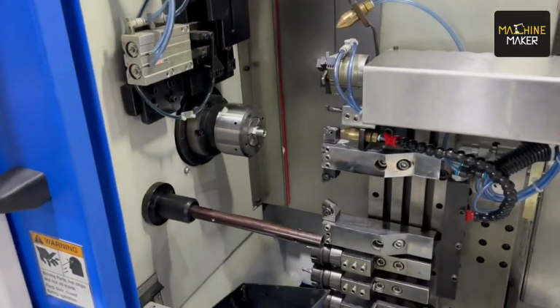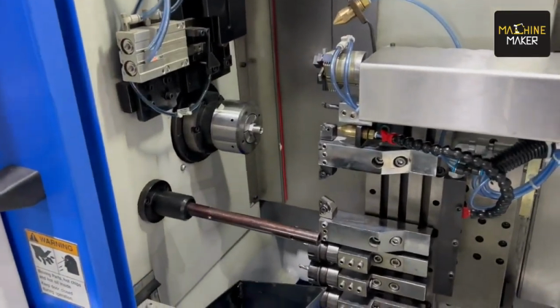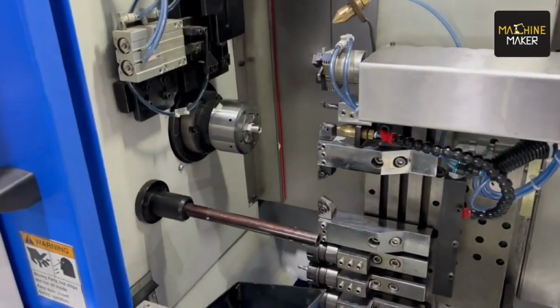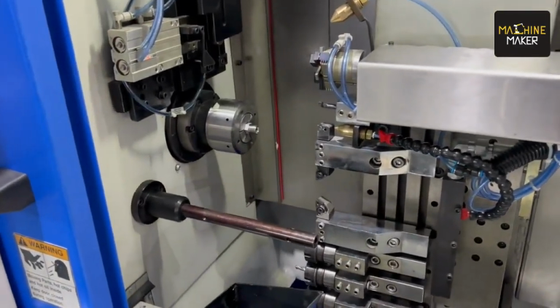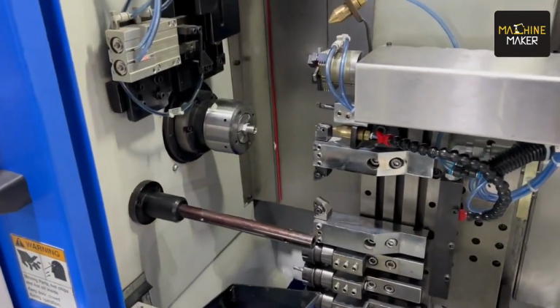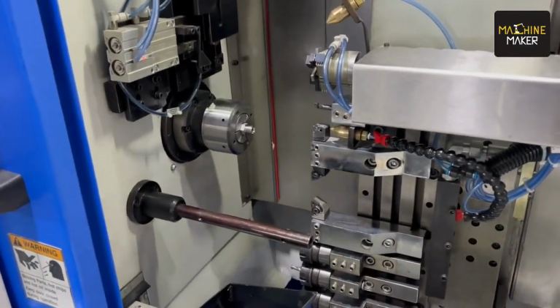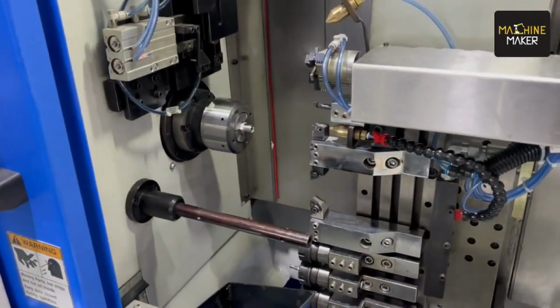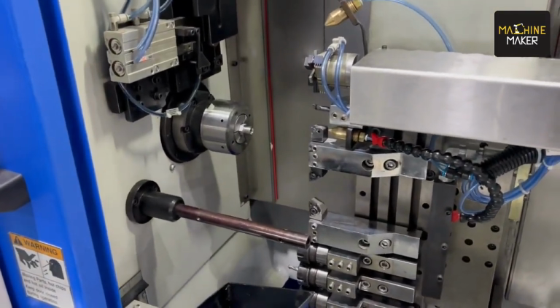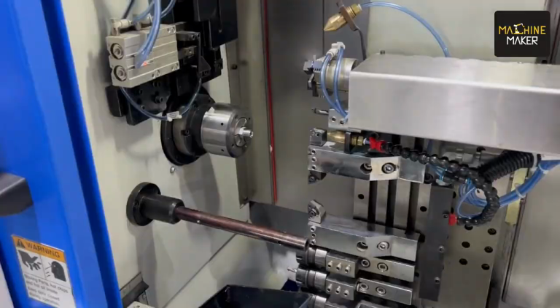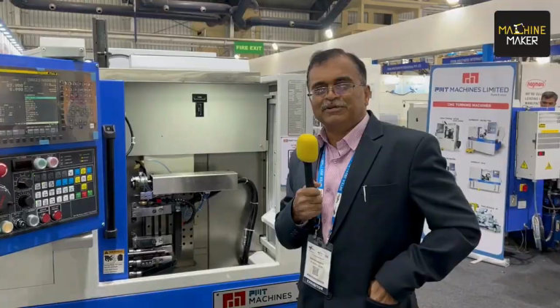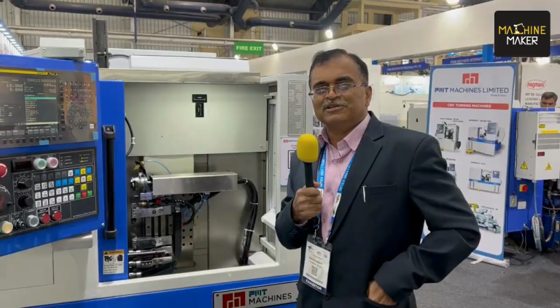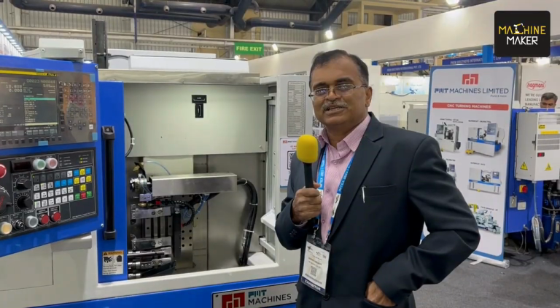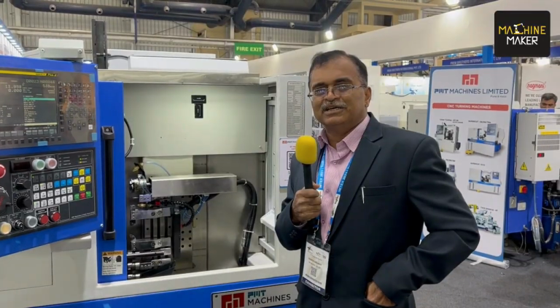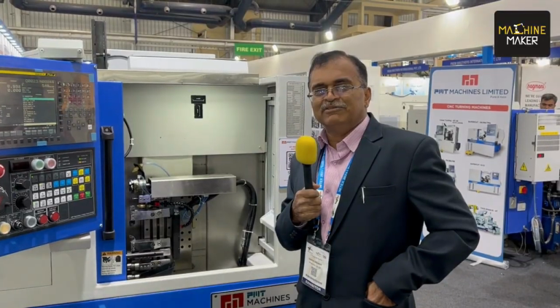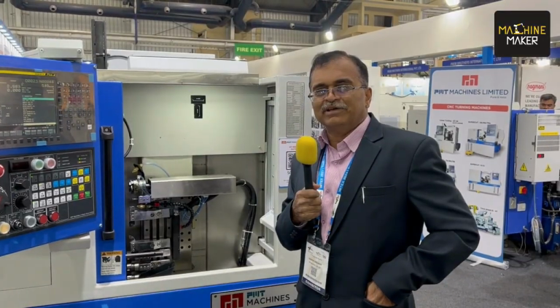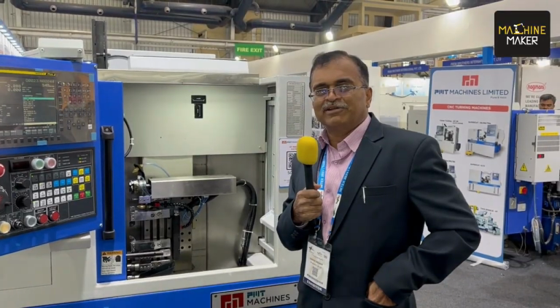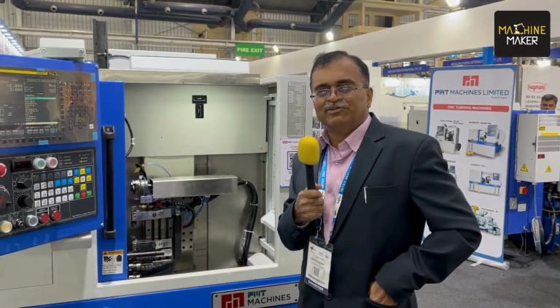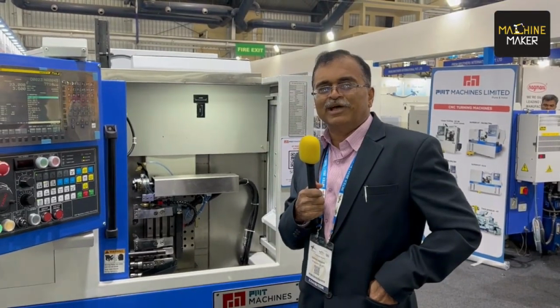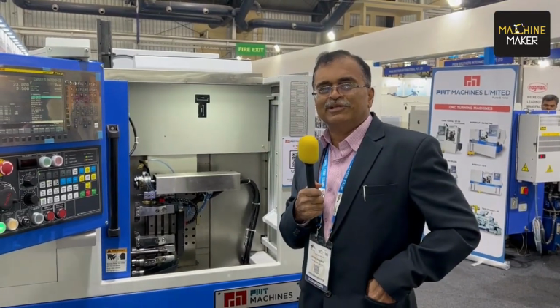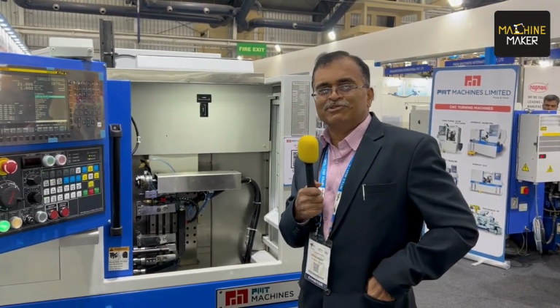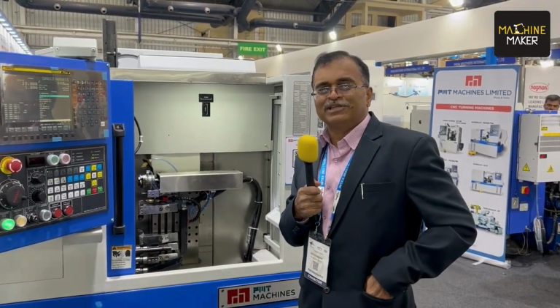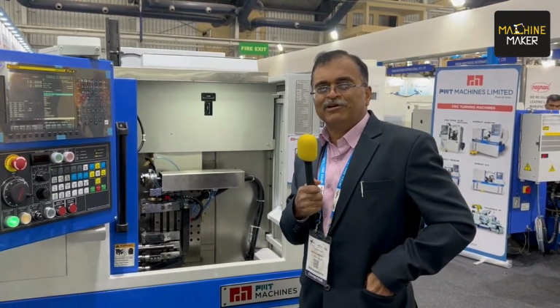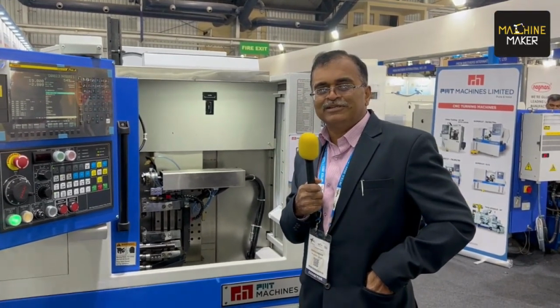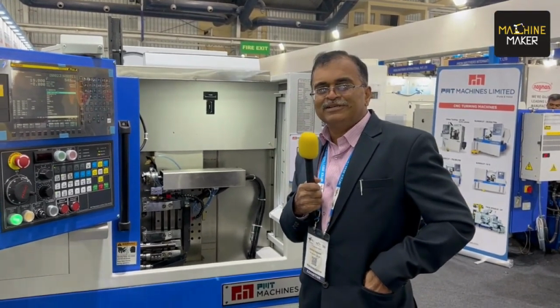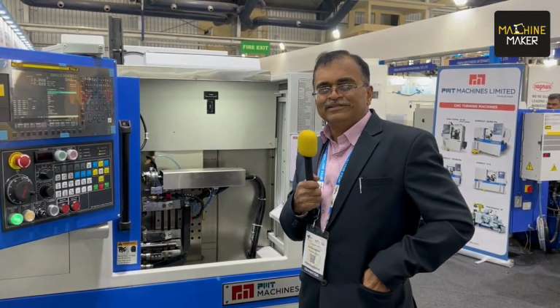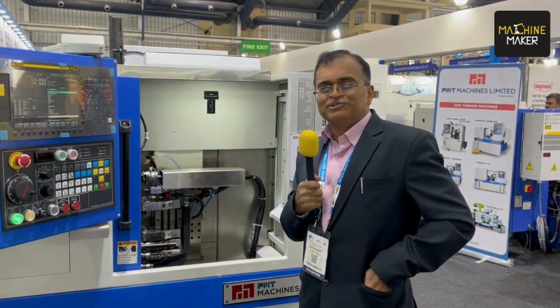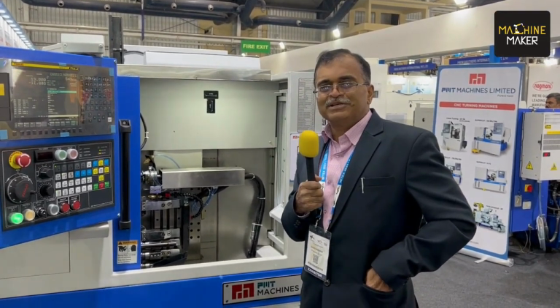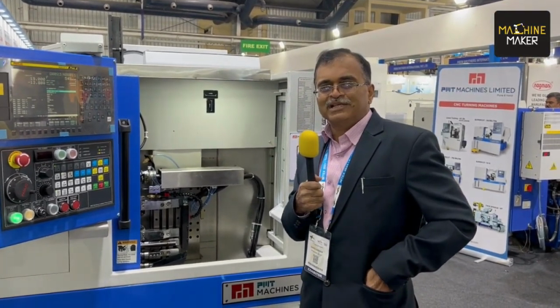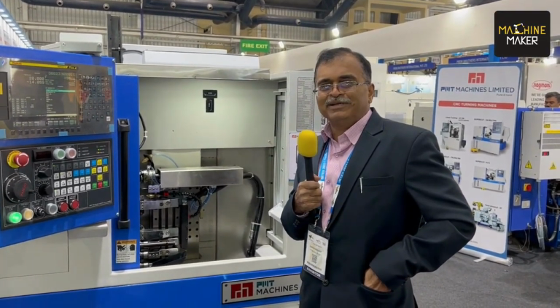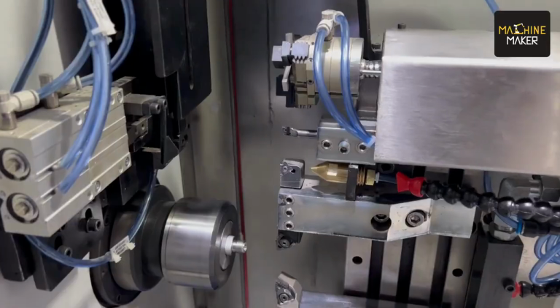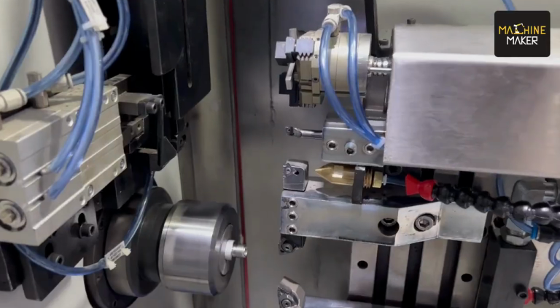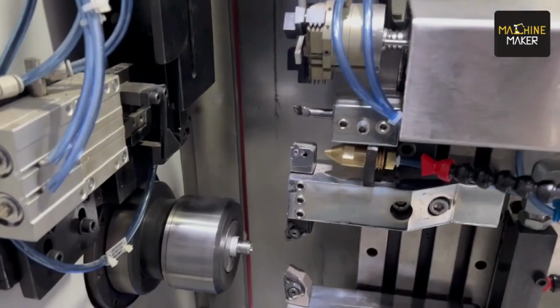We use Schunk grippers because wherever a loading and unloading solution is required, Schunk is helping us greatly.